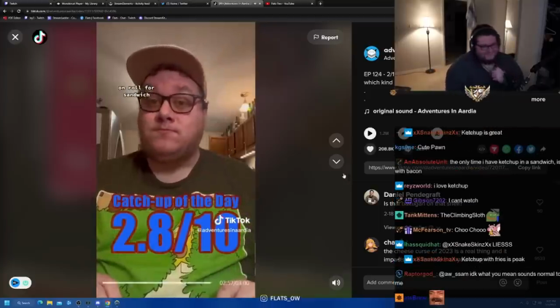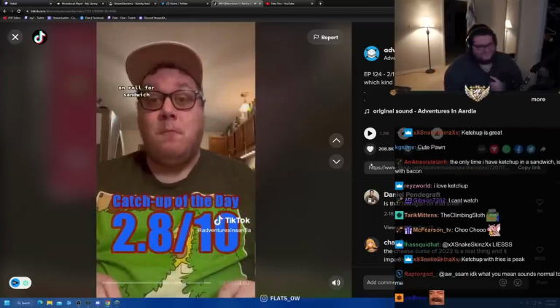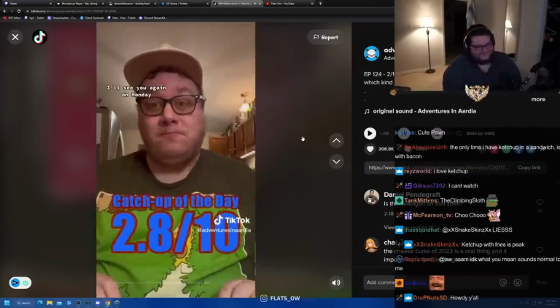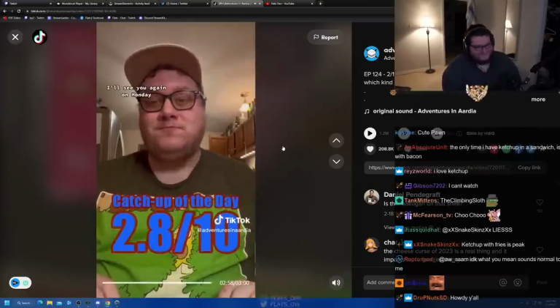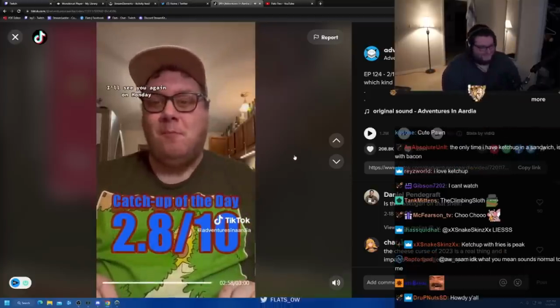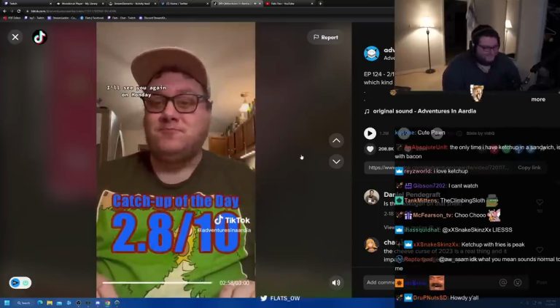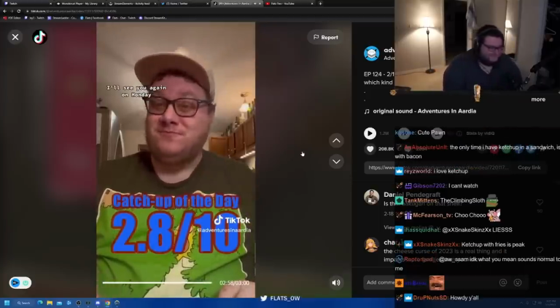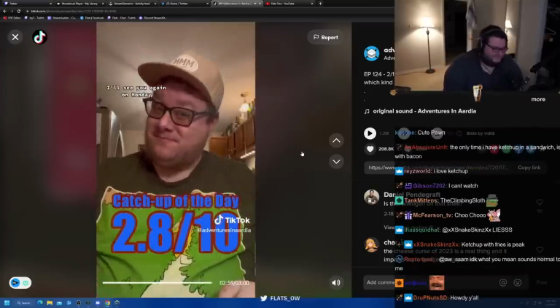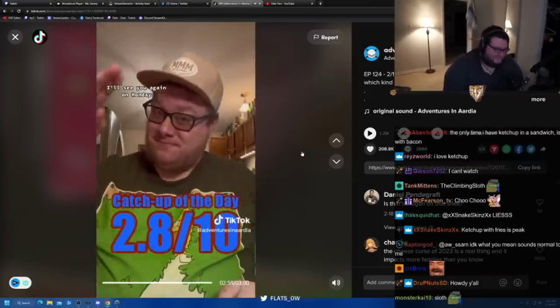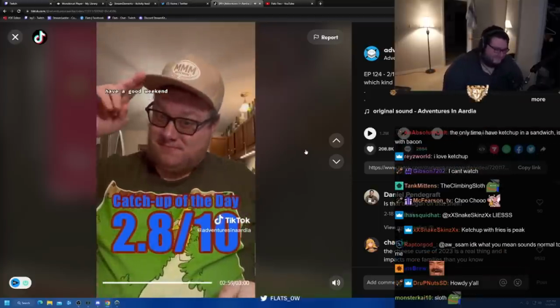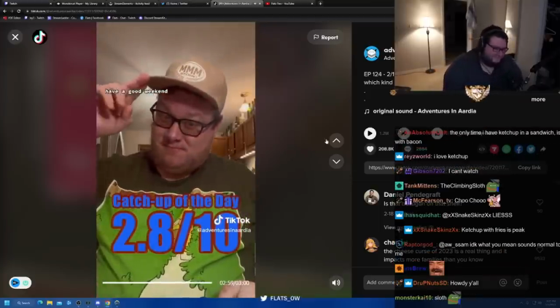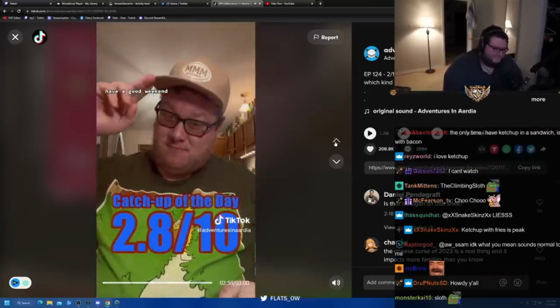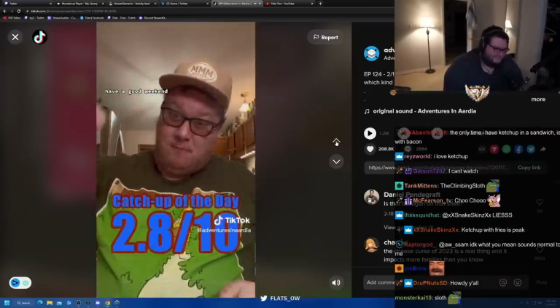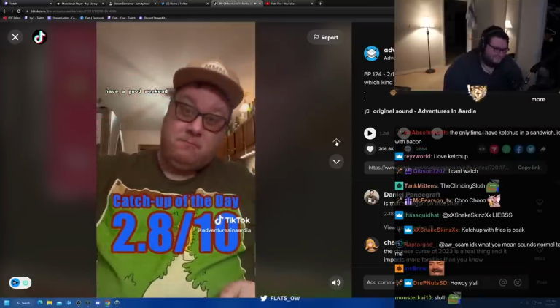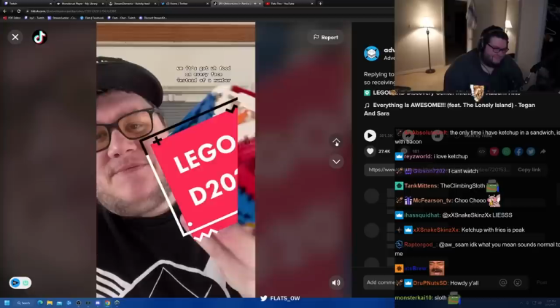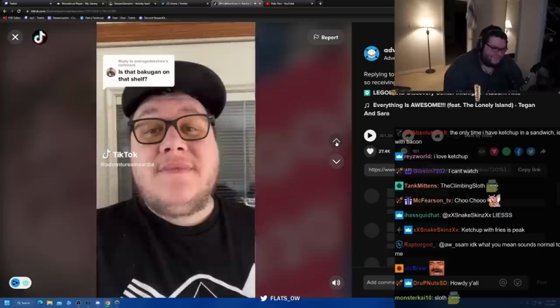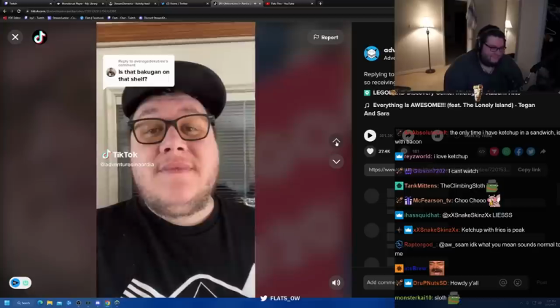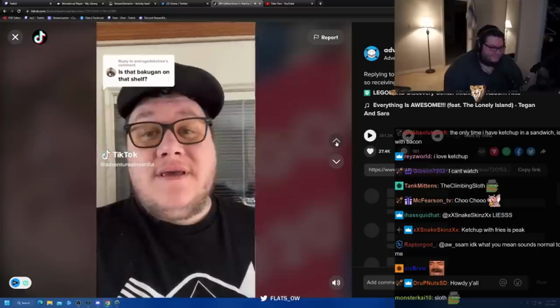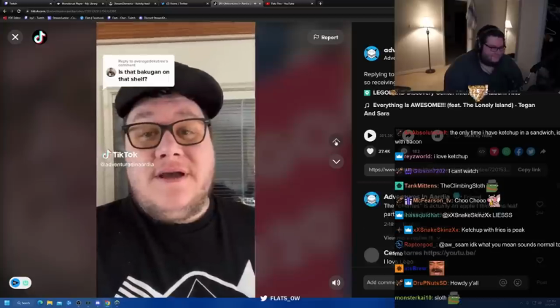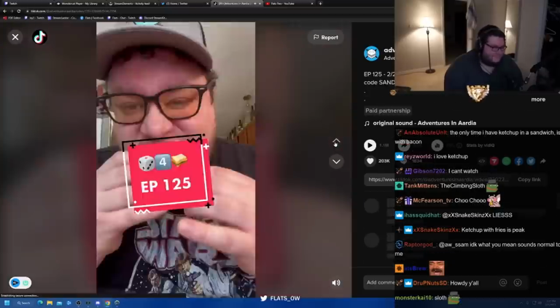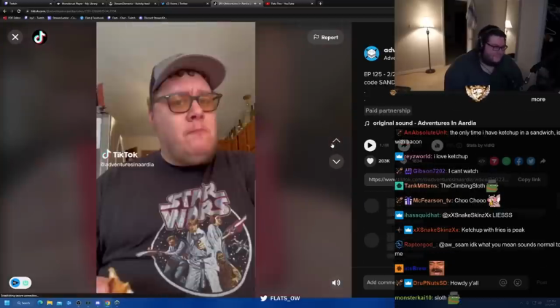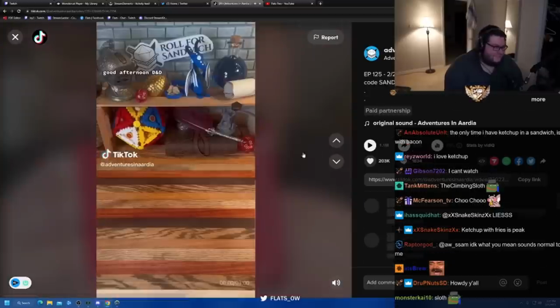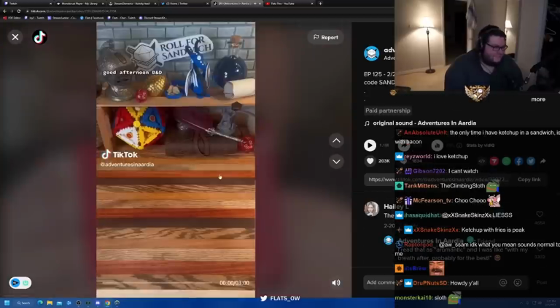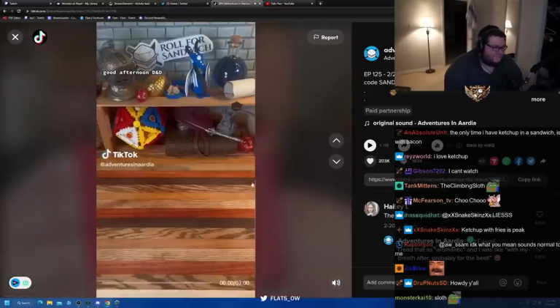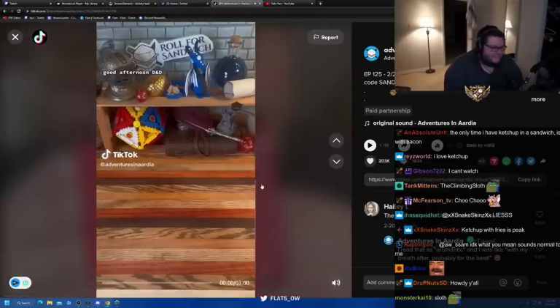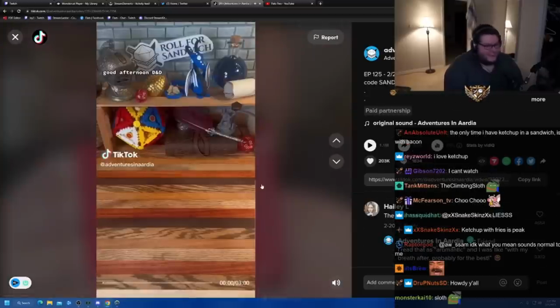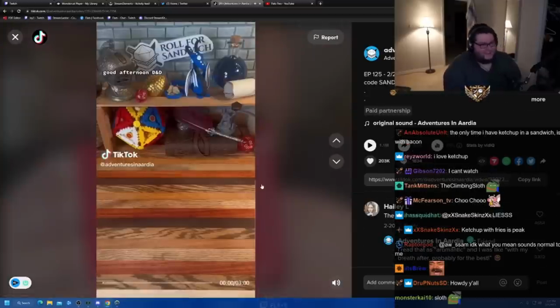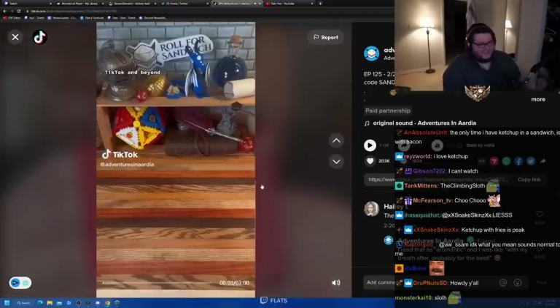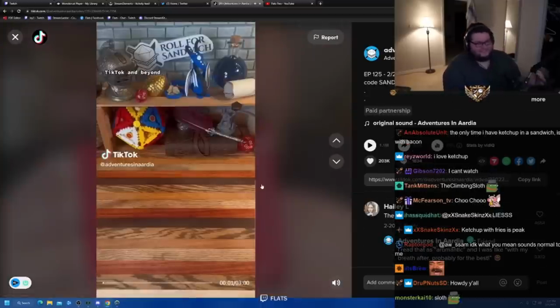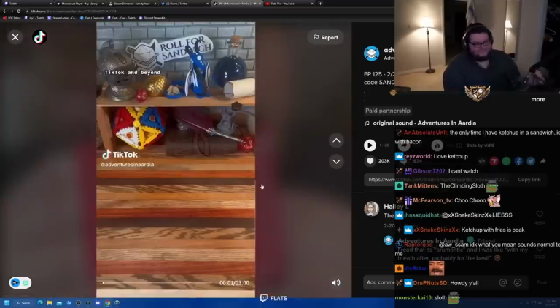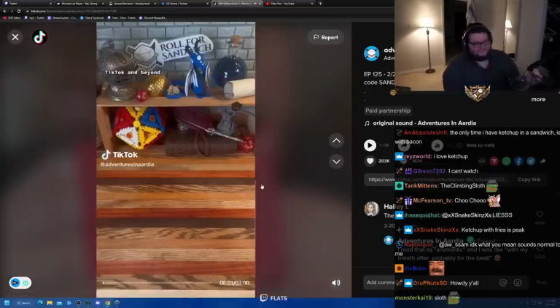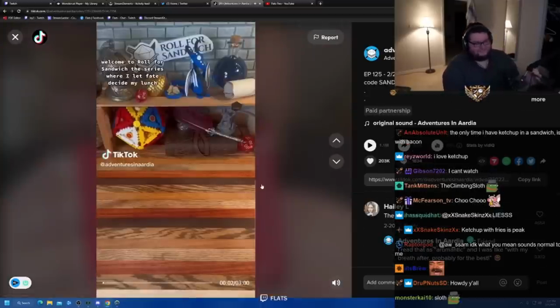Here you go, Earl — hopefully they taste as nice as they look. That's it for this week on Roll for Sandwich, I'll see you again on Monday. Have a good weekend!